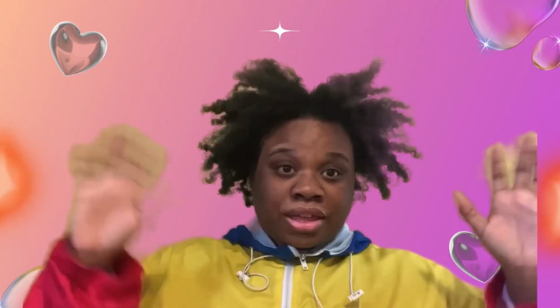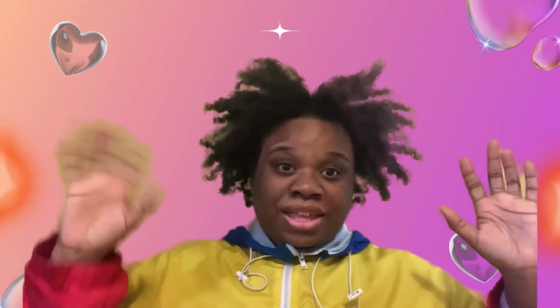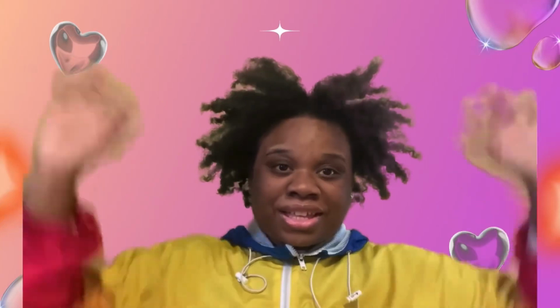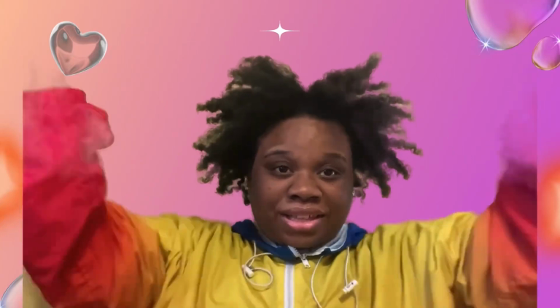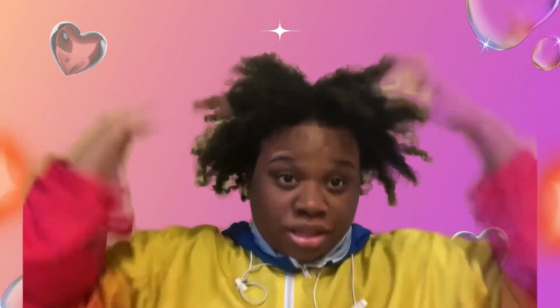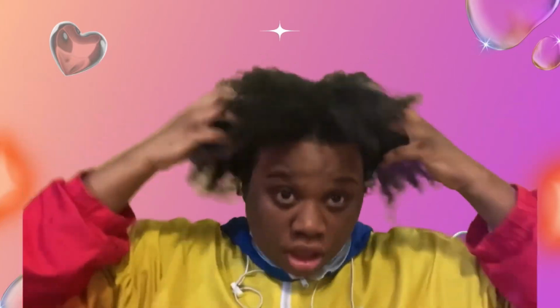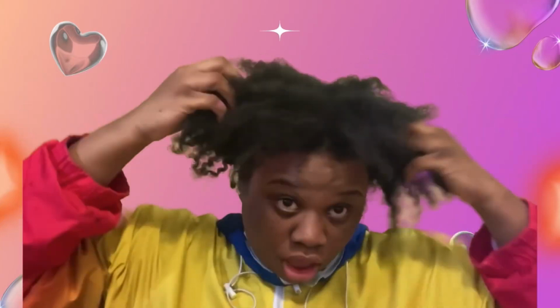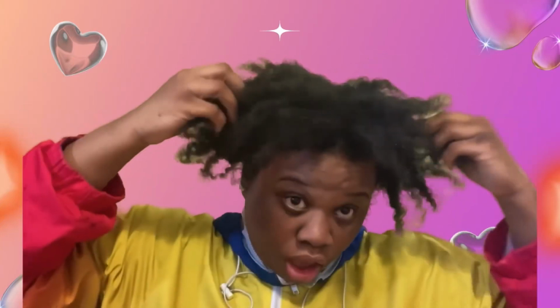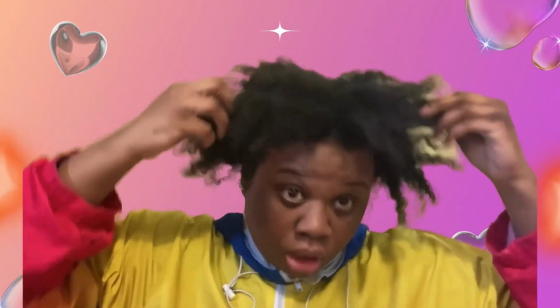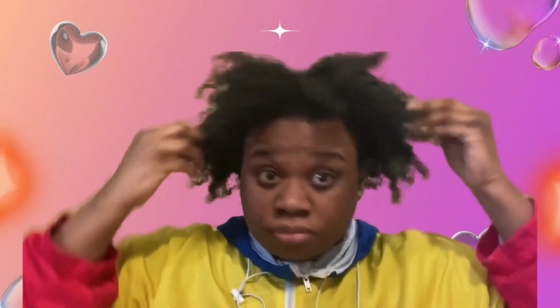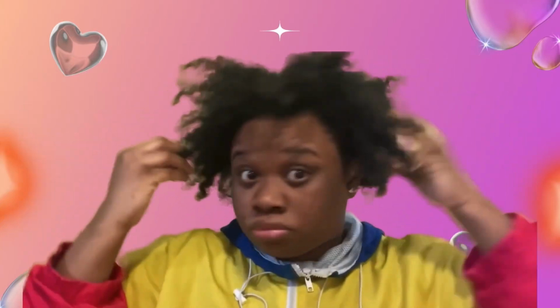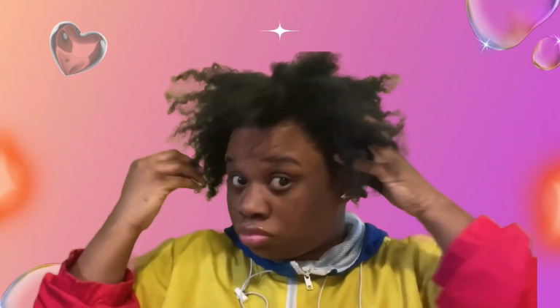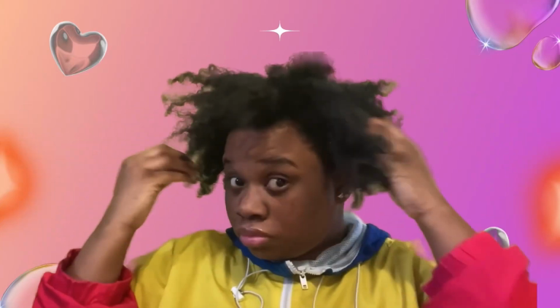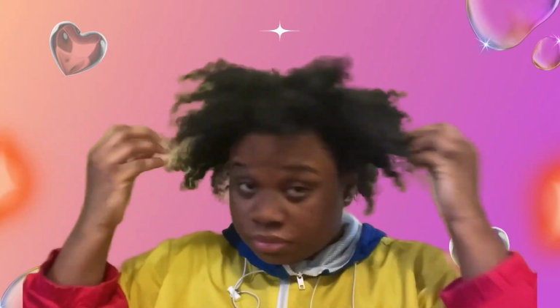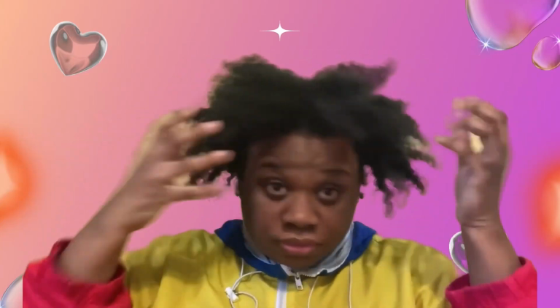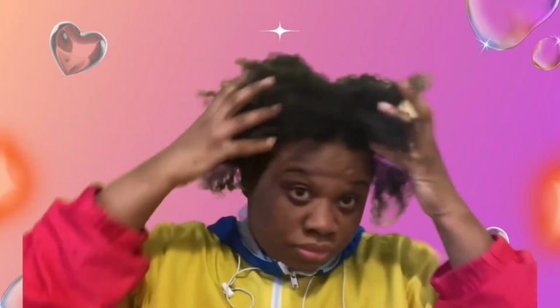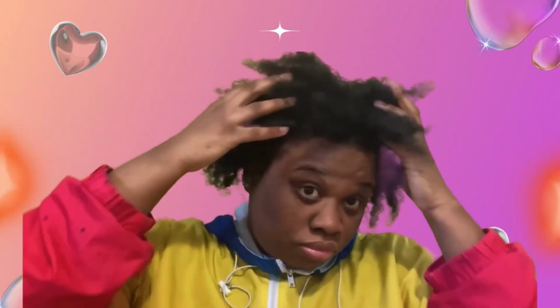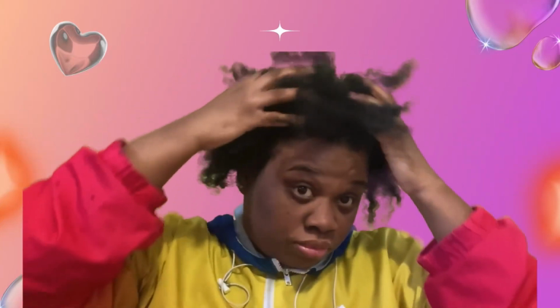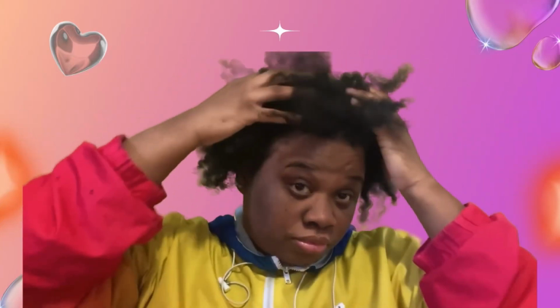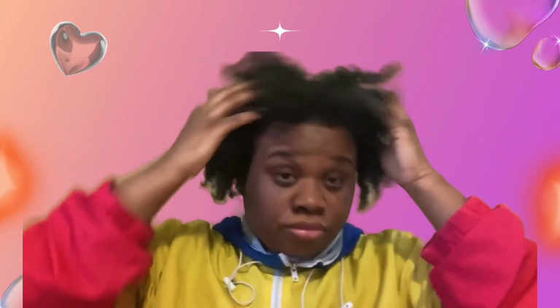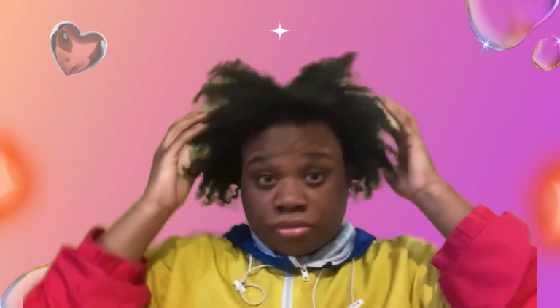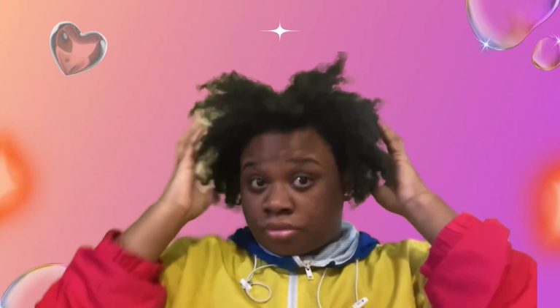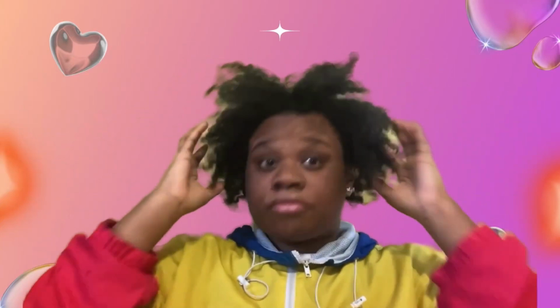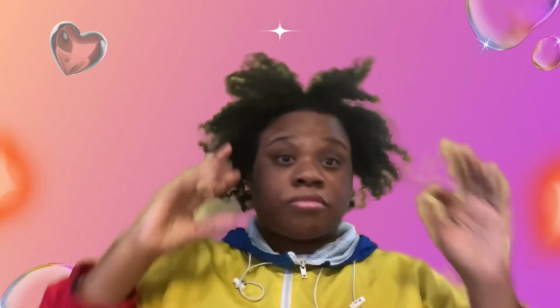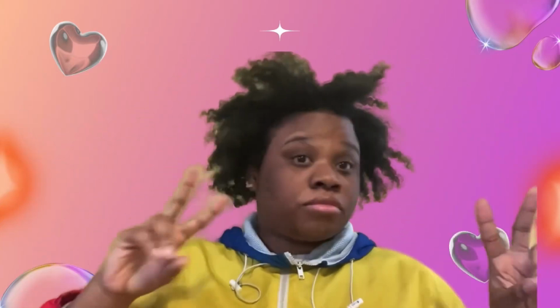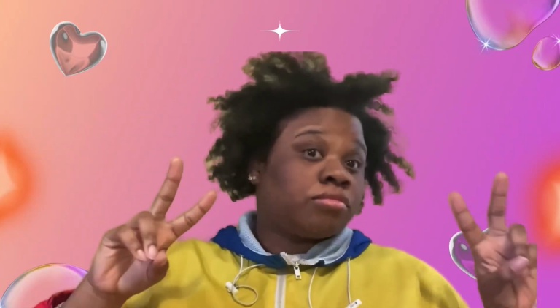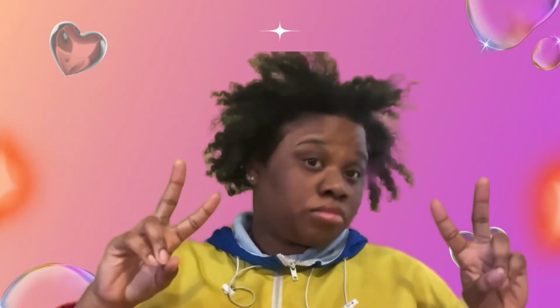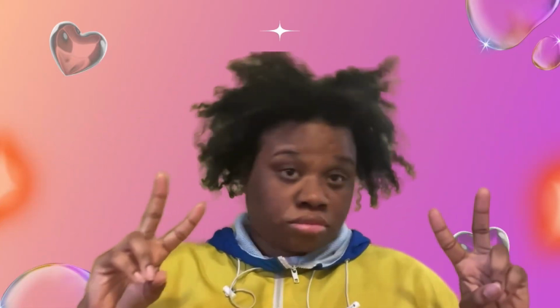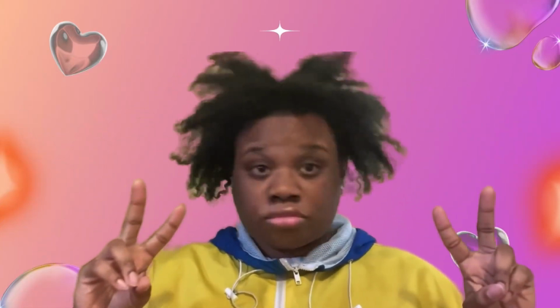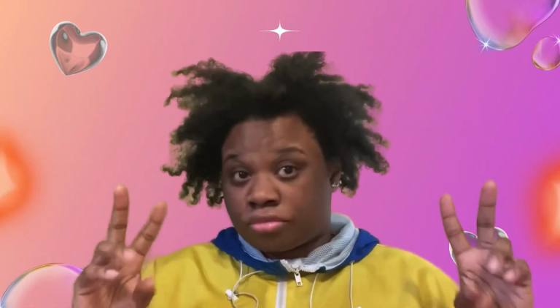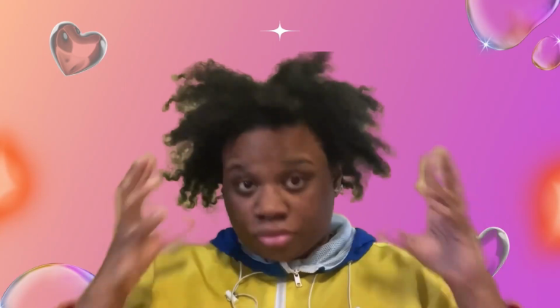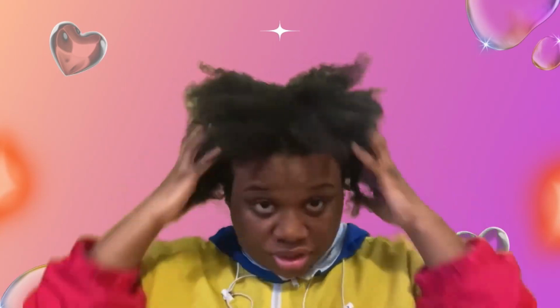Hey Russia Maniacs, let's see if I can do some cute popular K-pop hairstyles on my black natural hair.